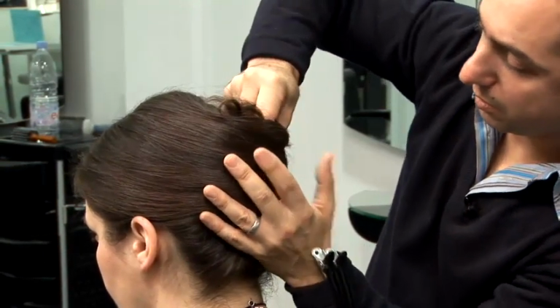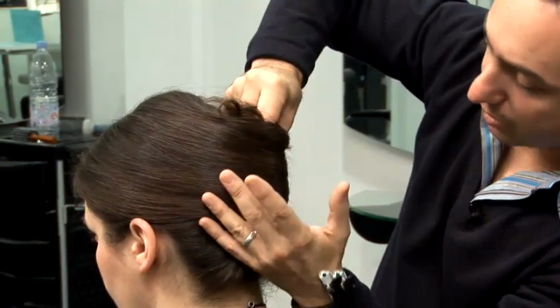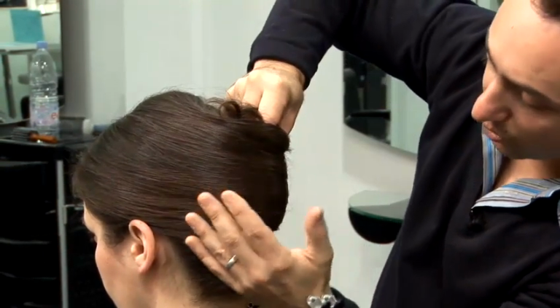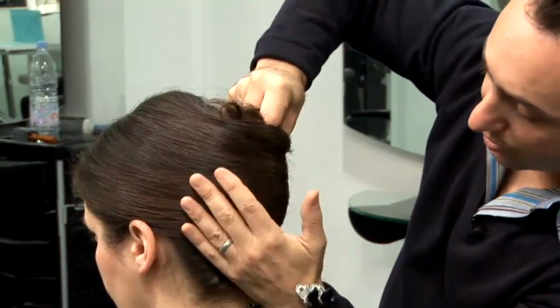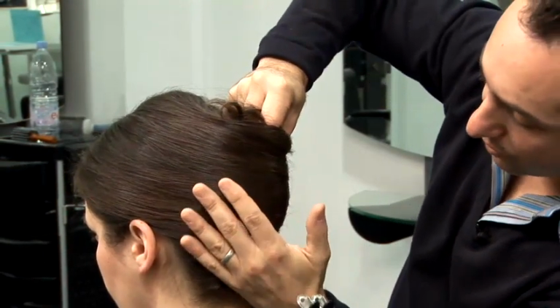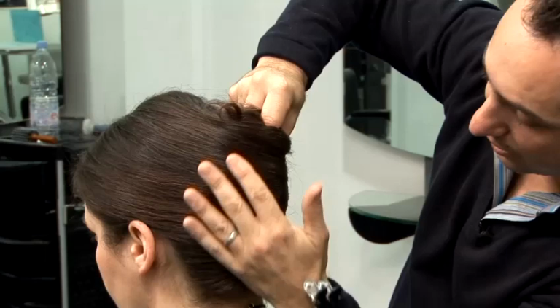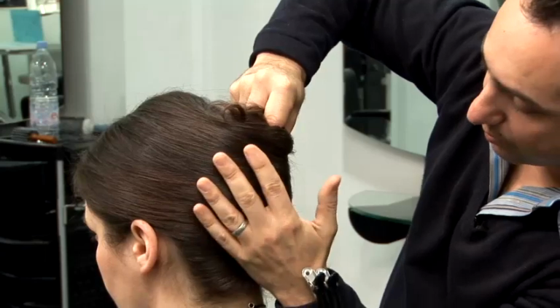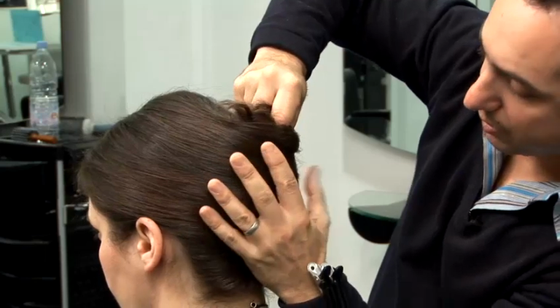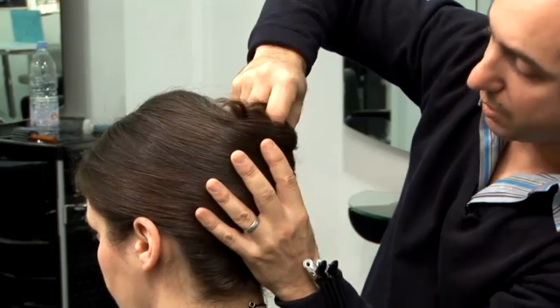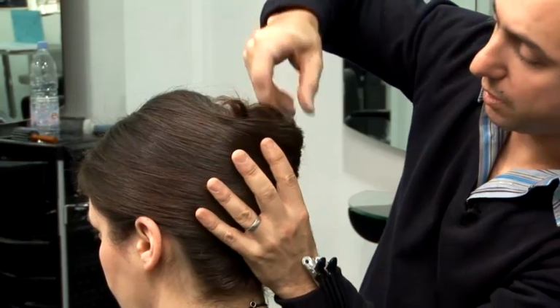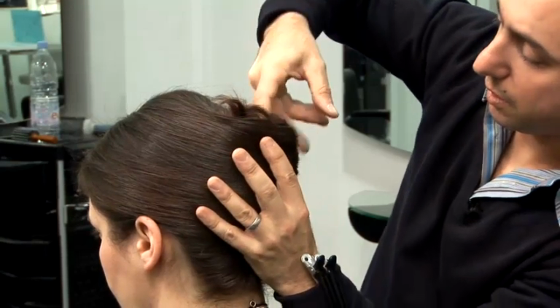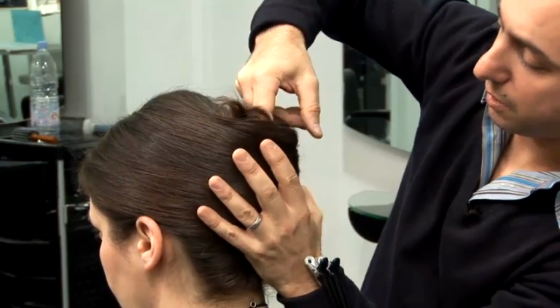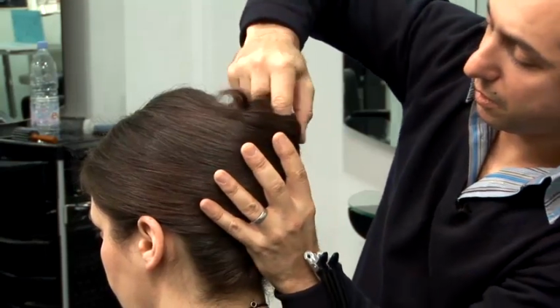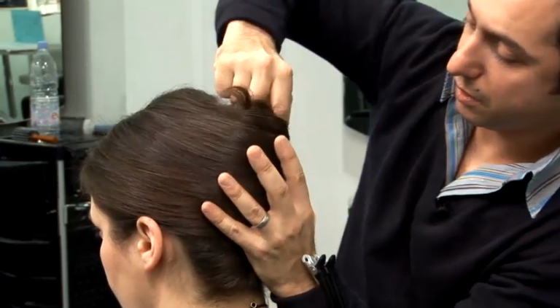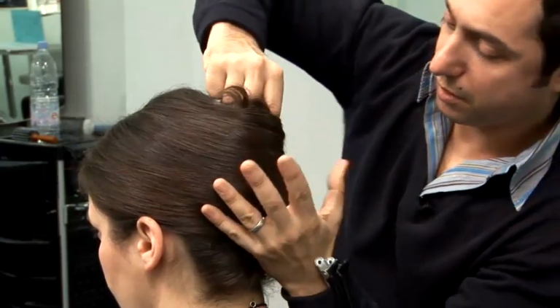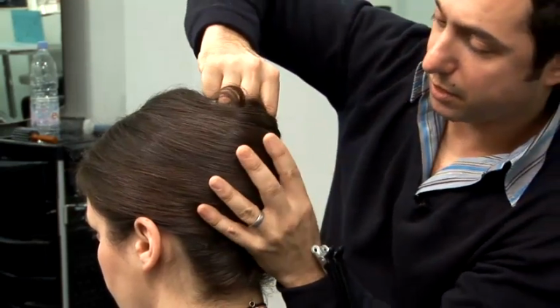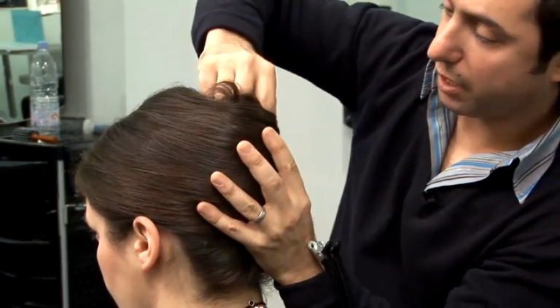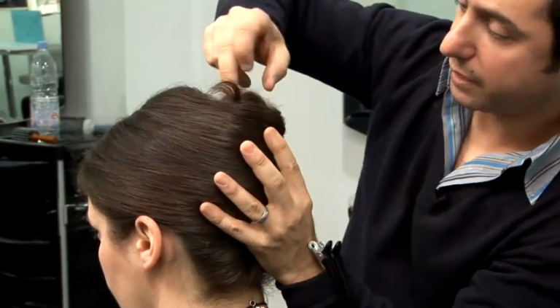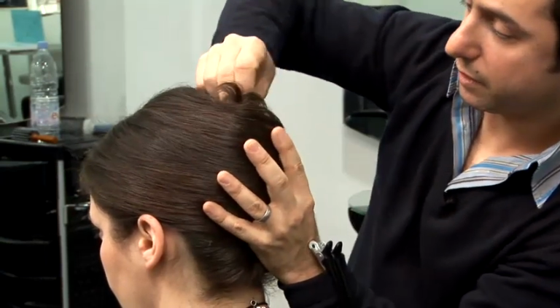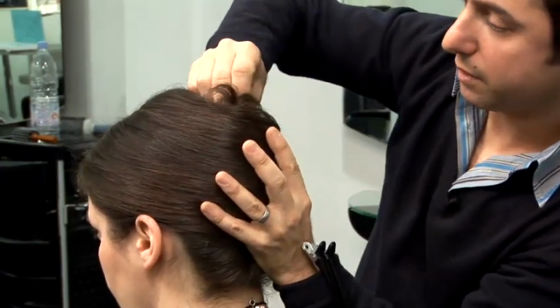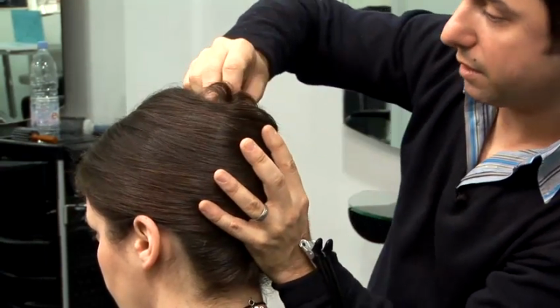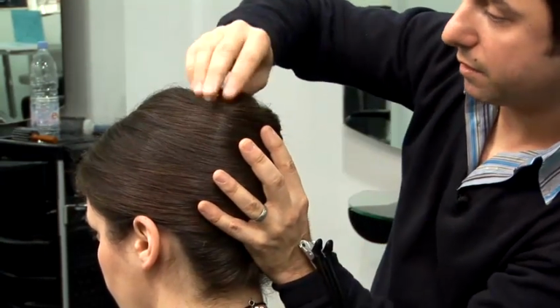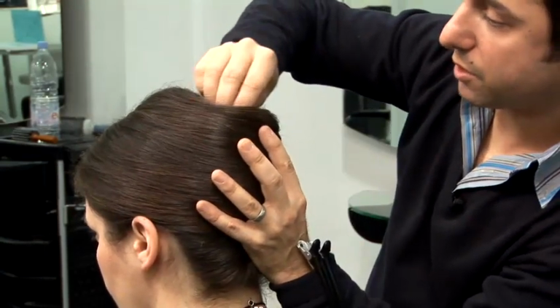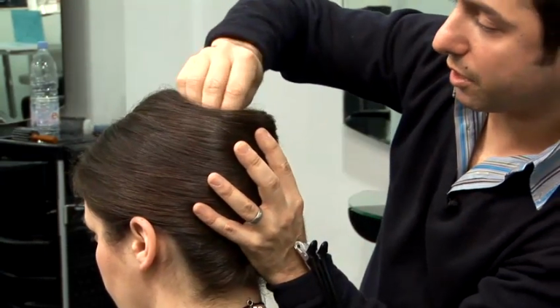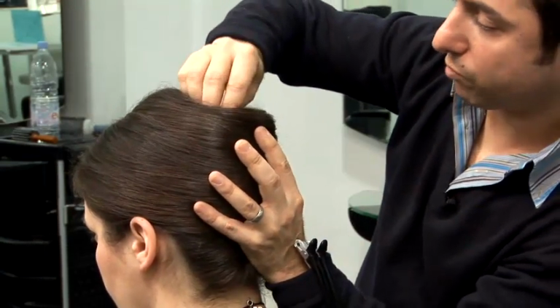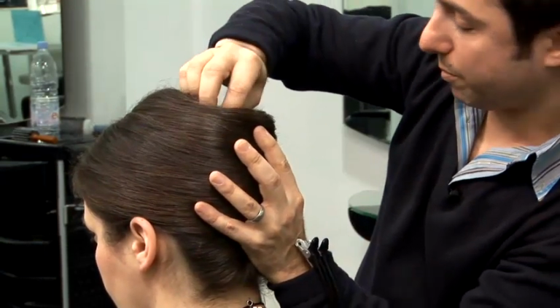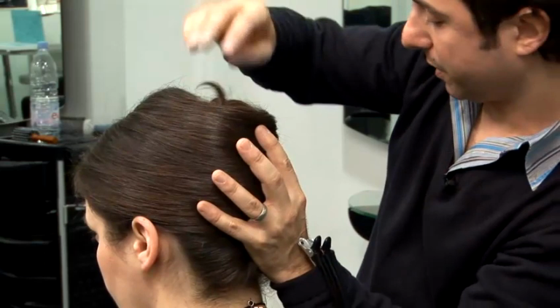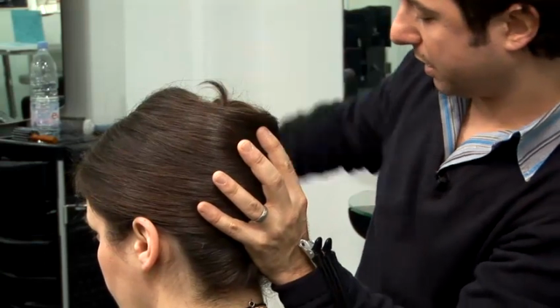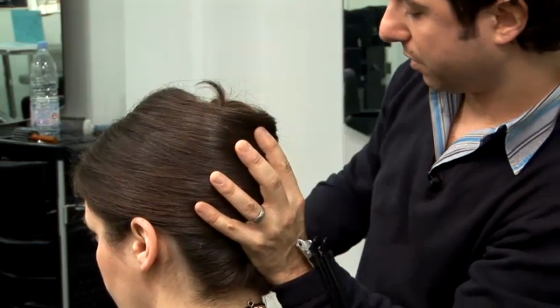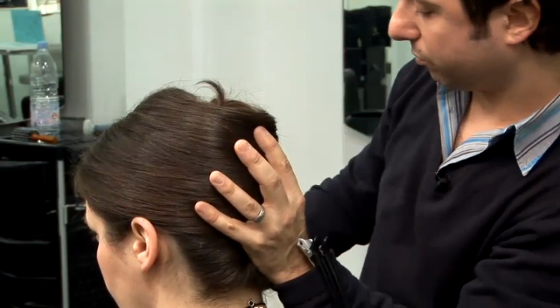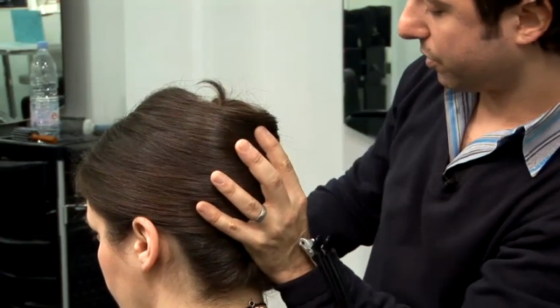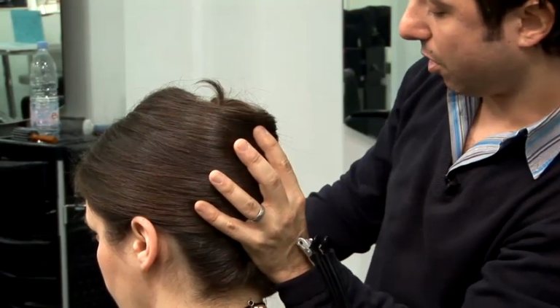And once you have the shape that you like, then you start to grip through the top.